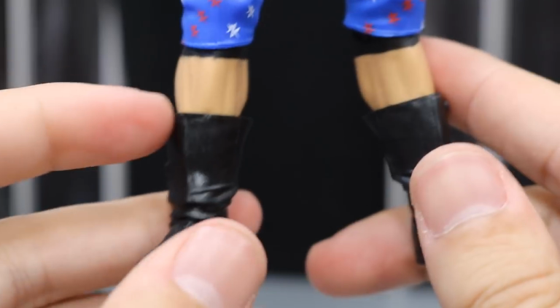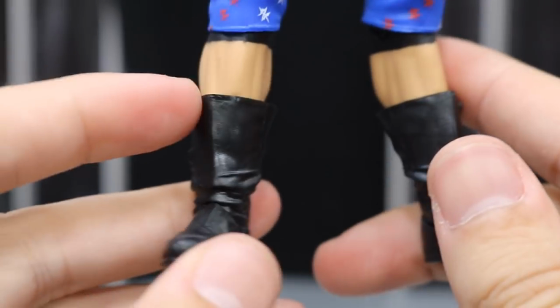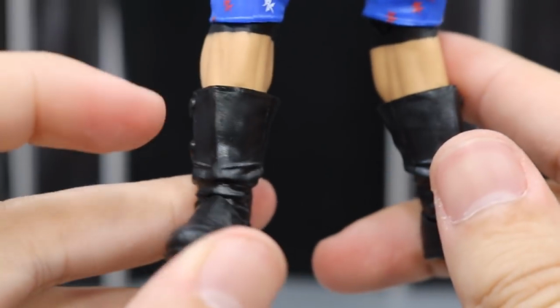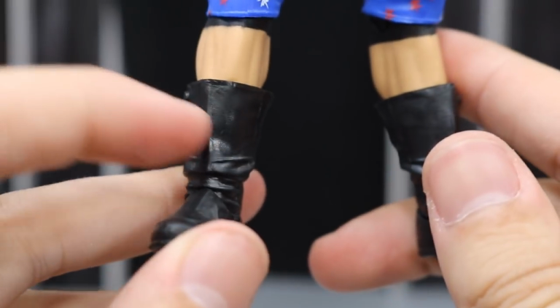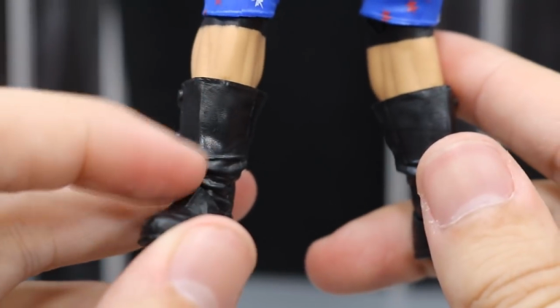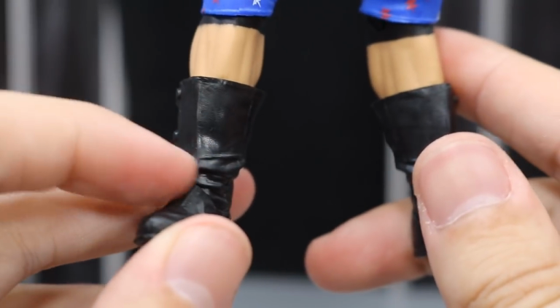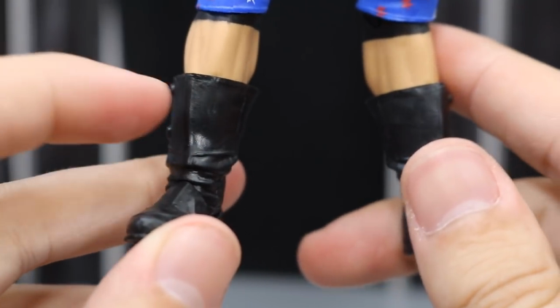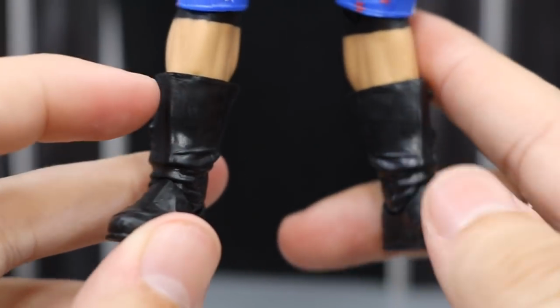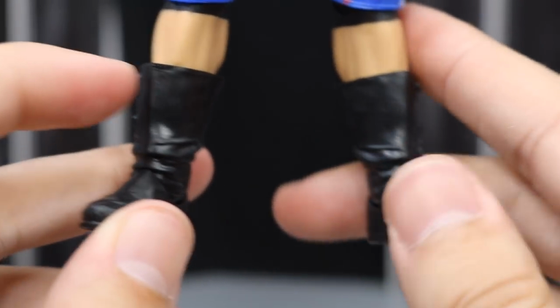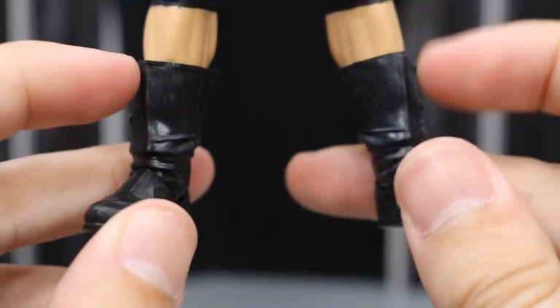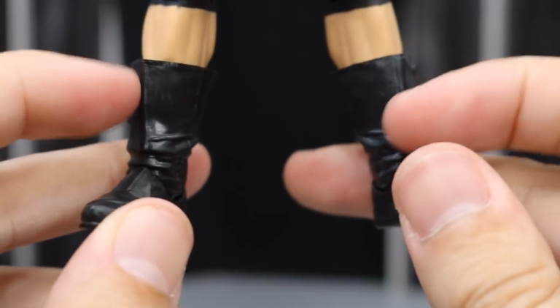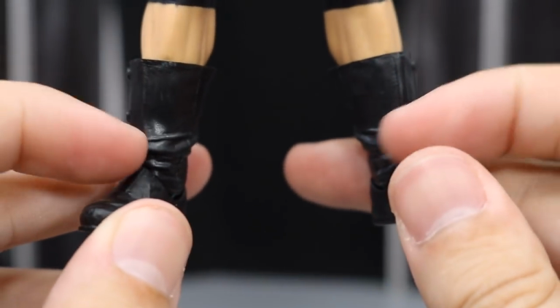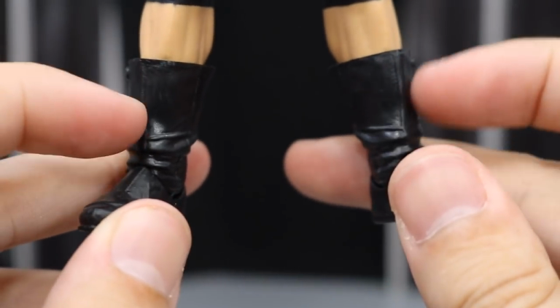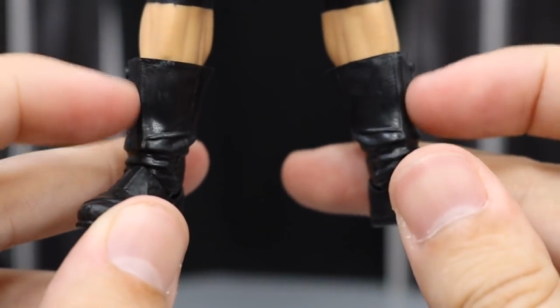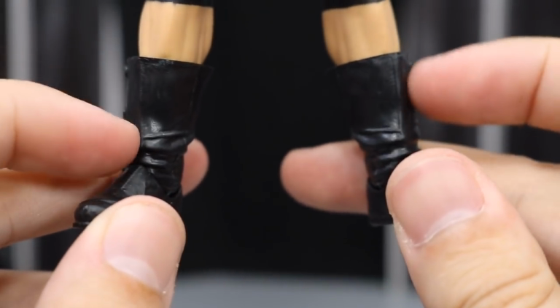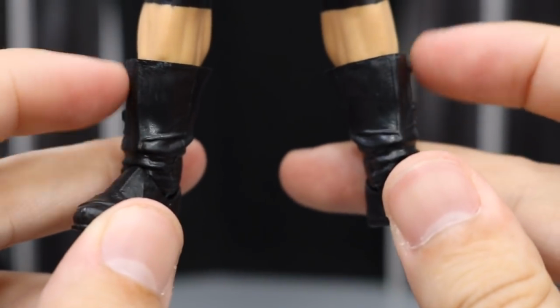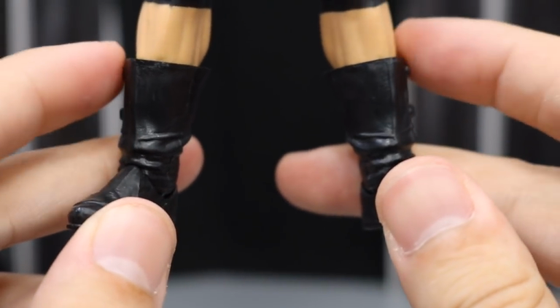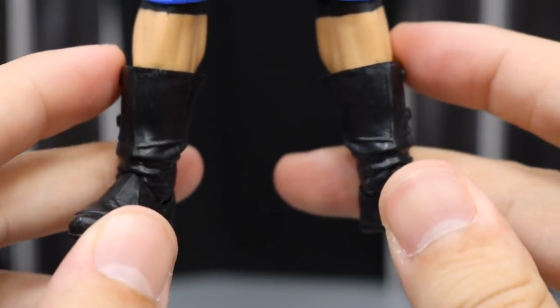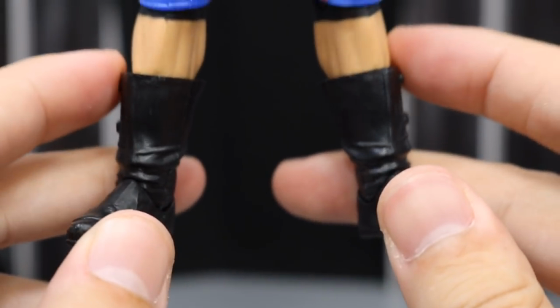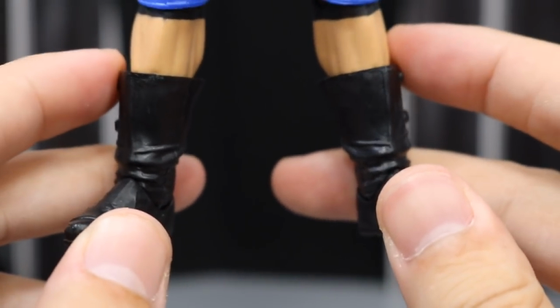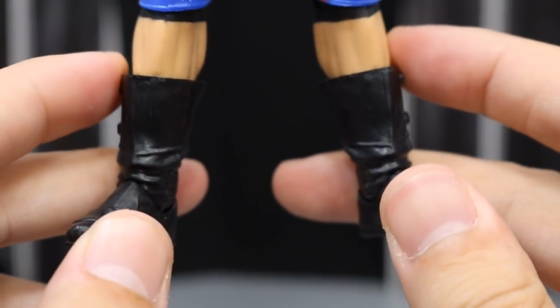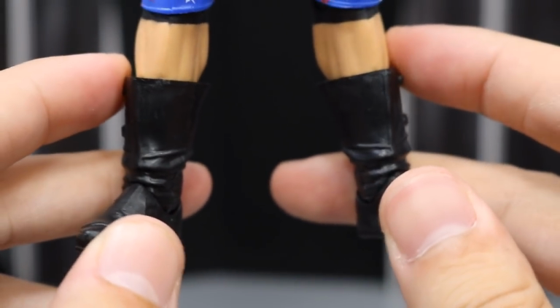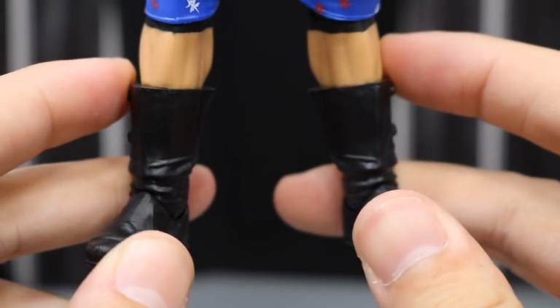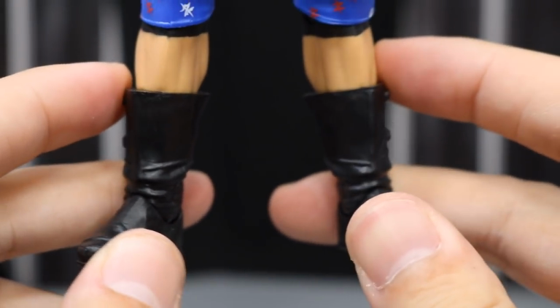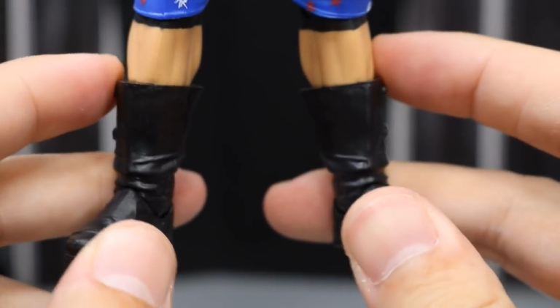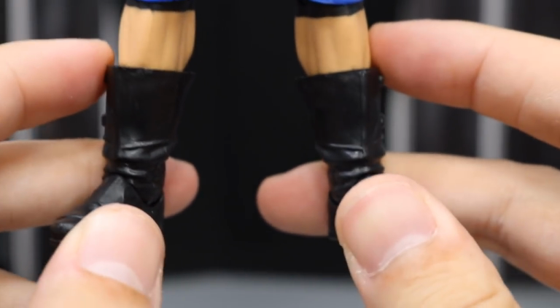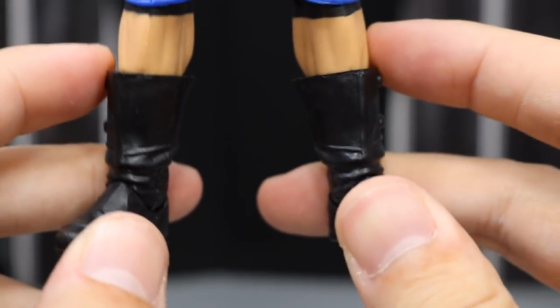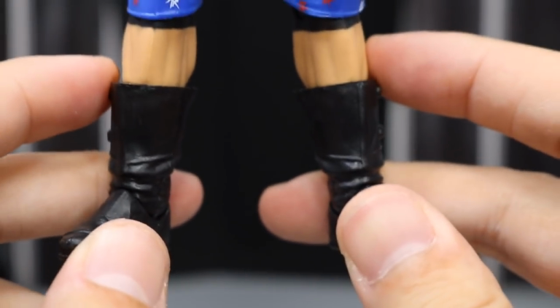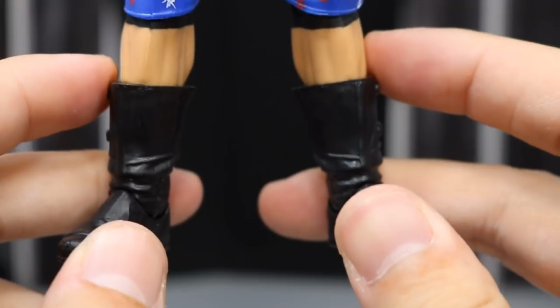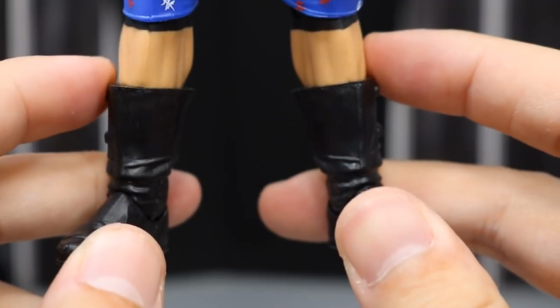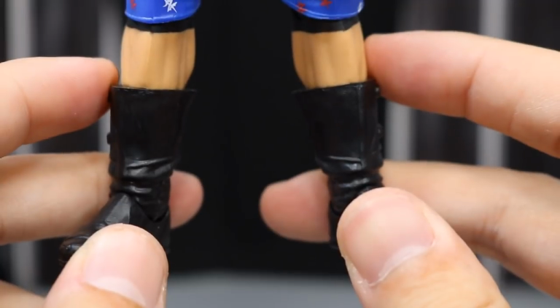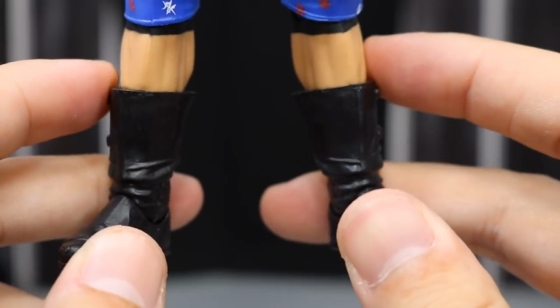I do believe that he had the ZR logos on the boots, but you know what, Mattel doesn't always give us all the accuracy.